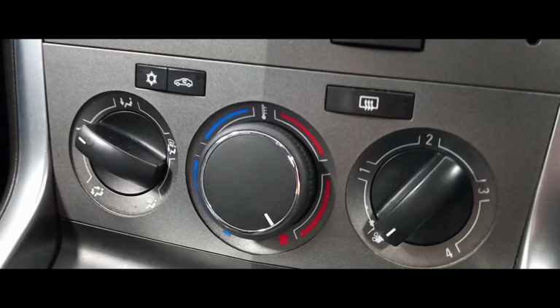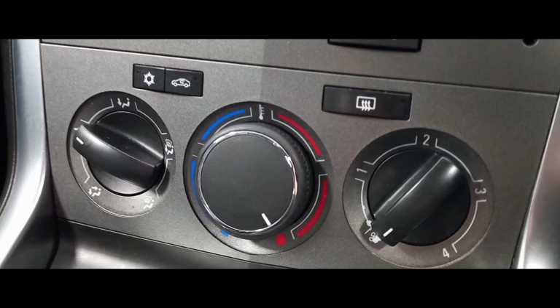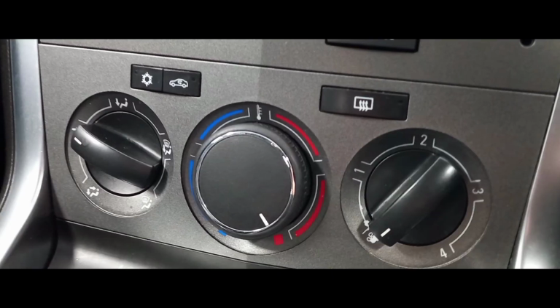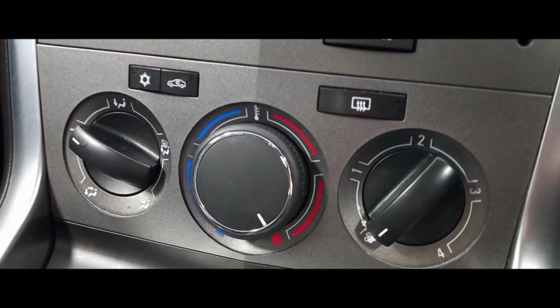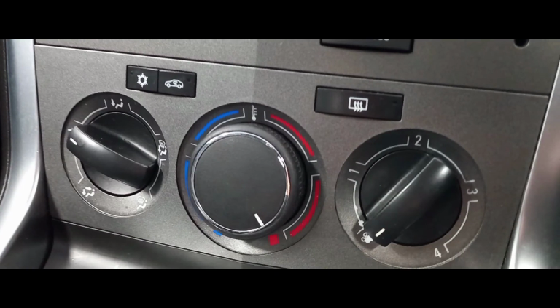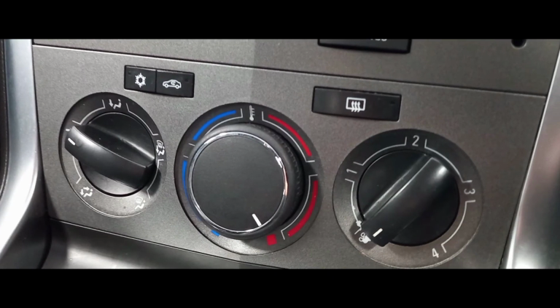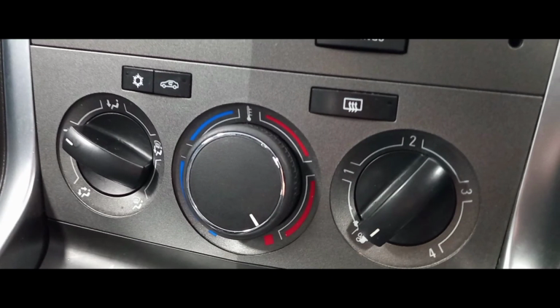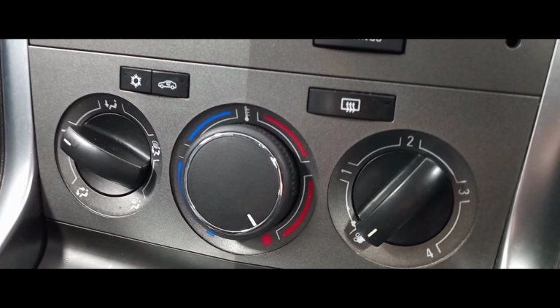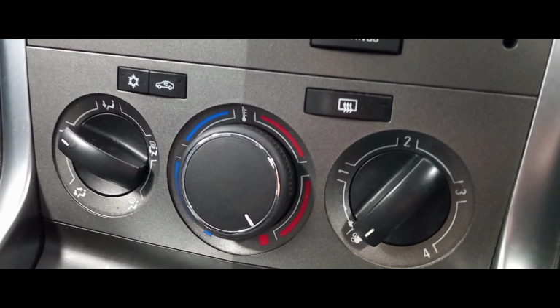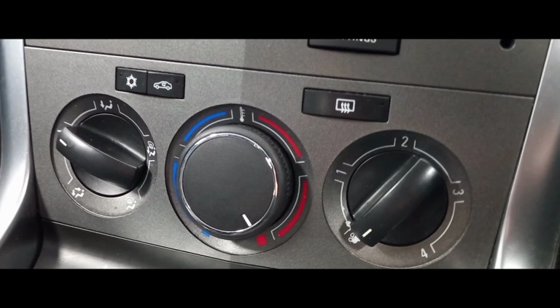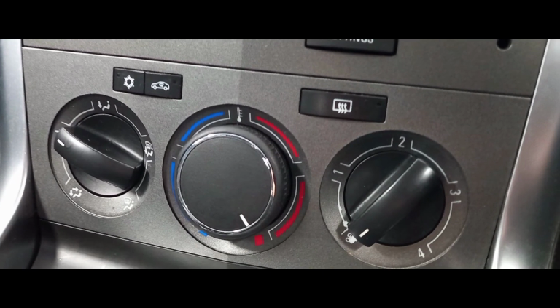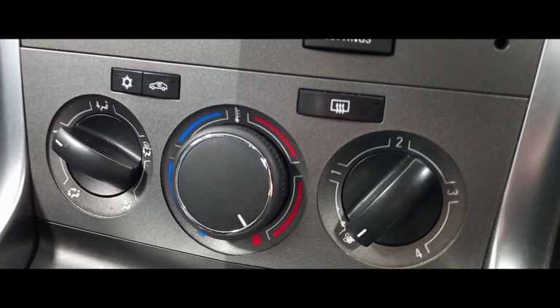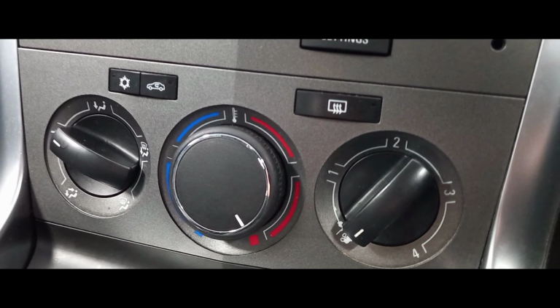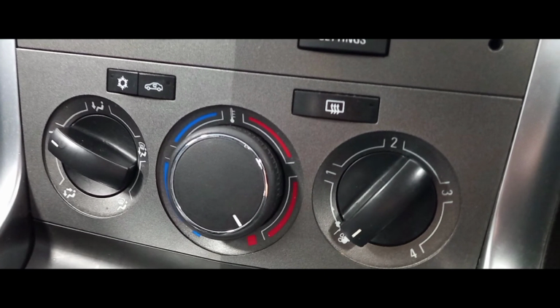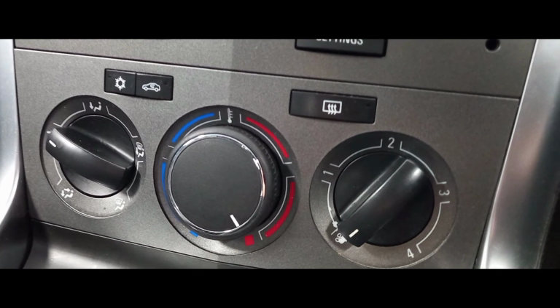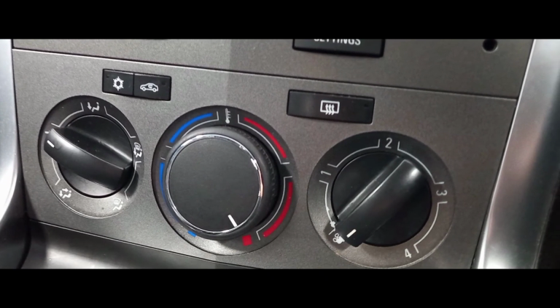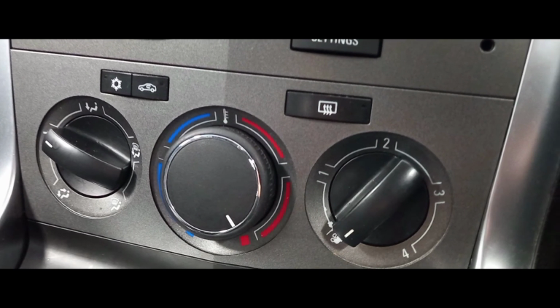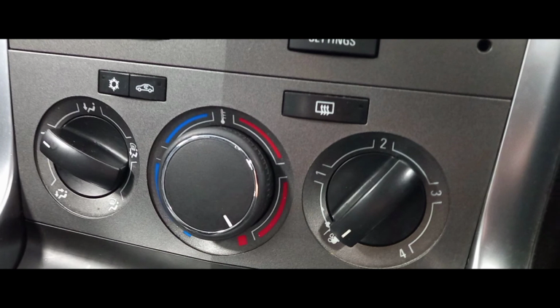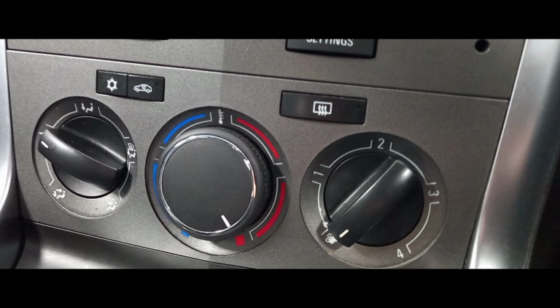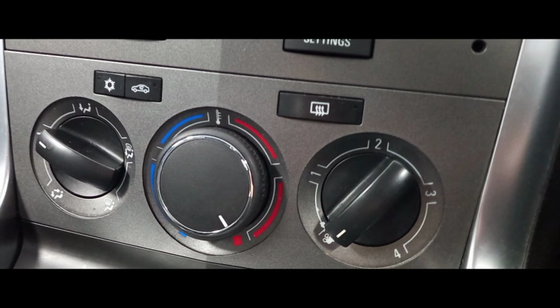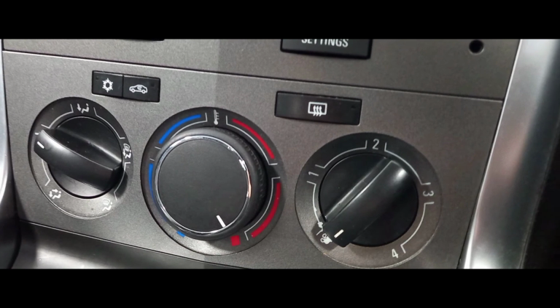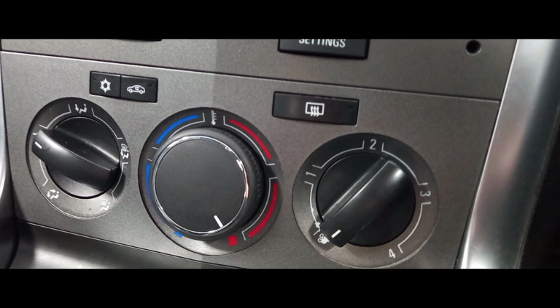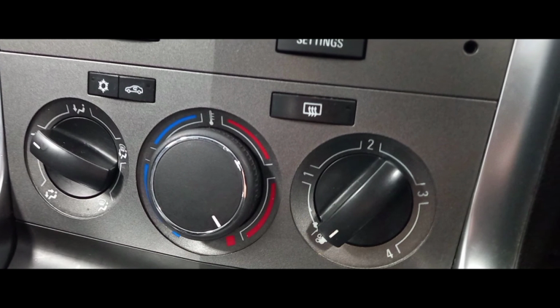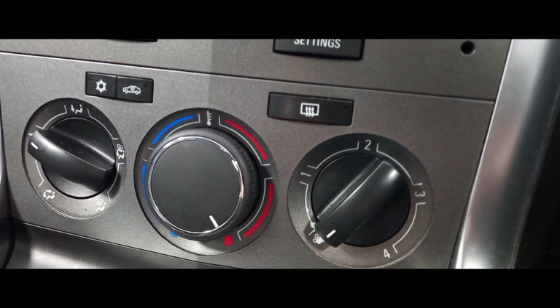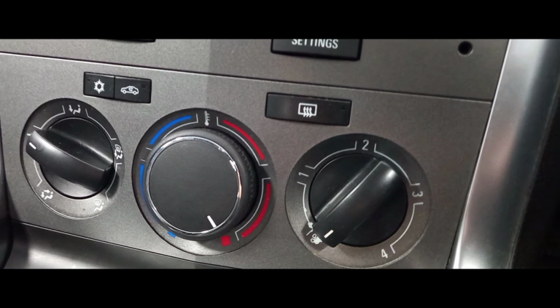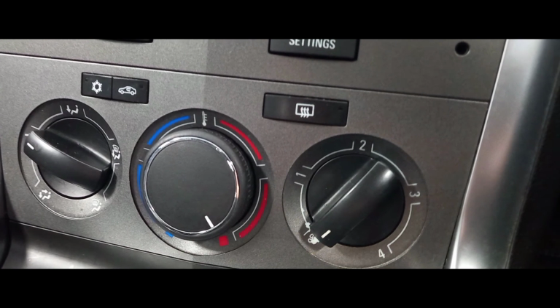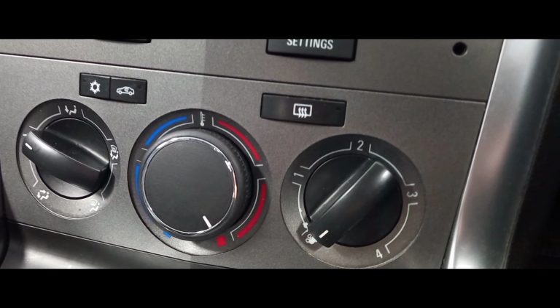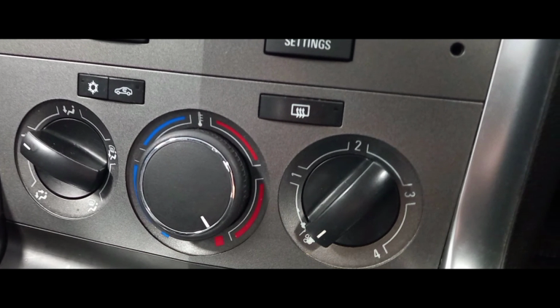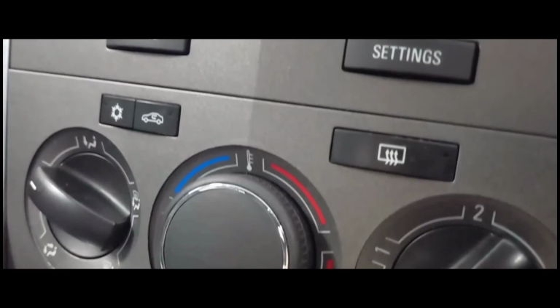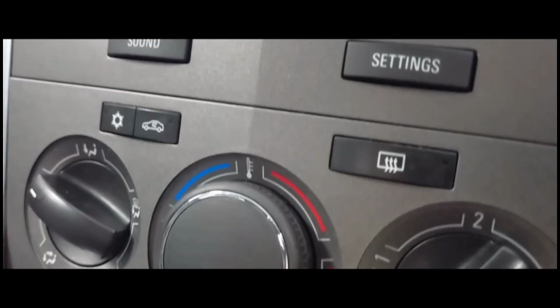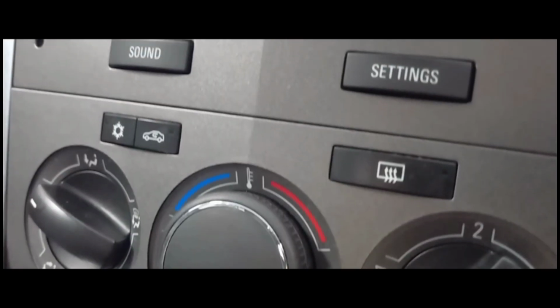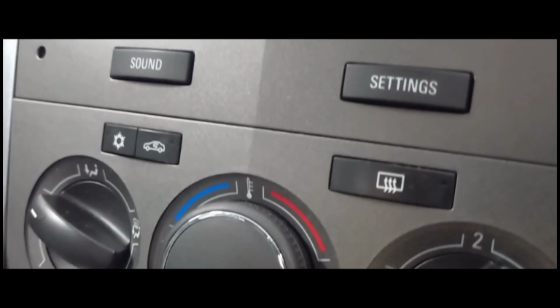And just below that we have the incredibly useful air conditioning unit, which can heat up and cool down the car effortlessly.